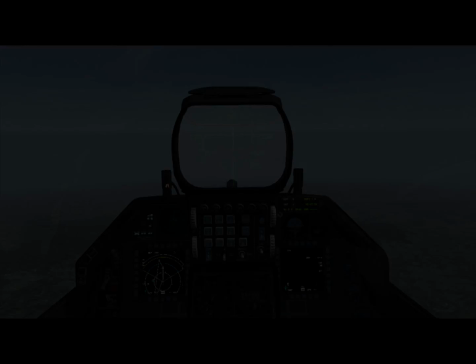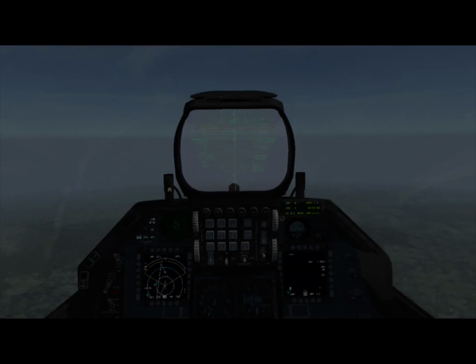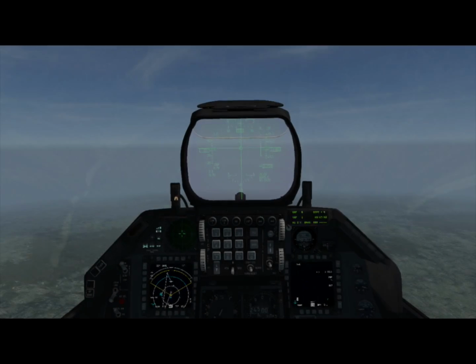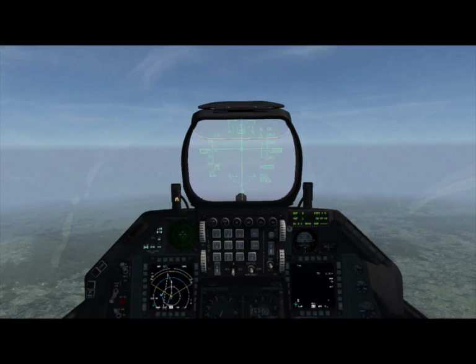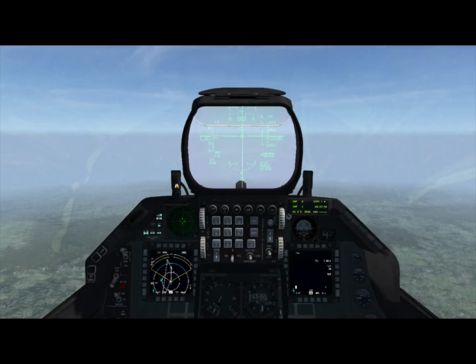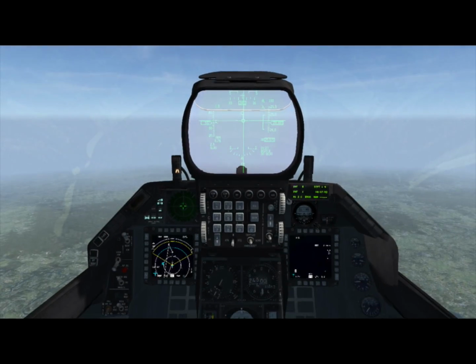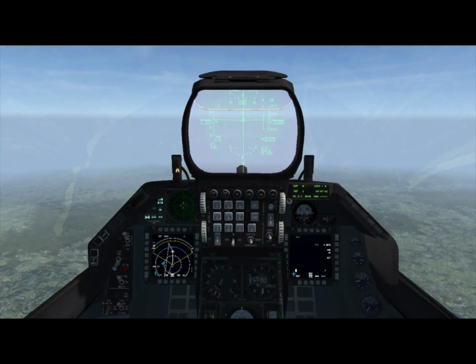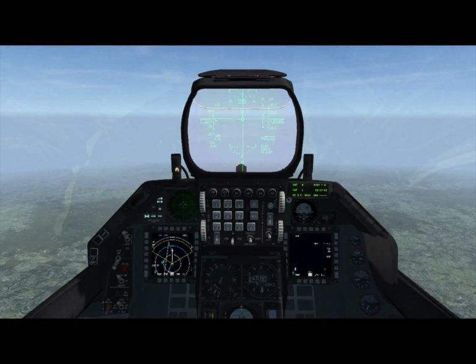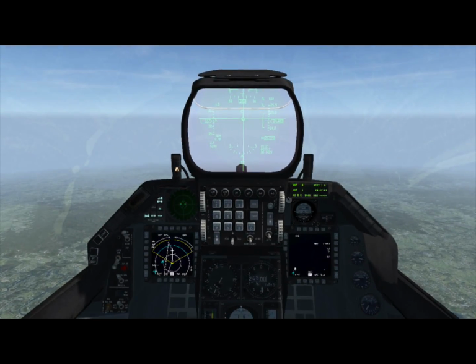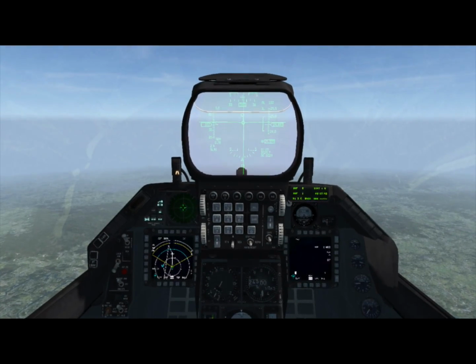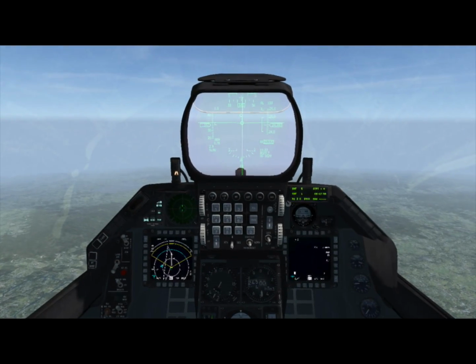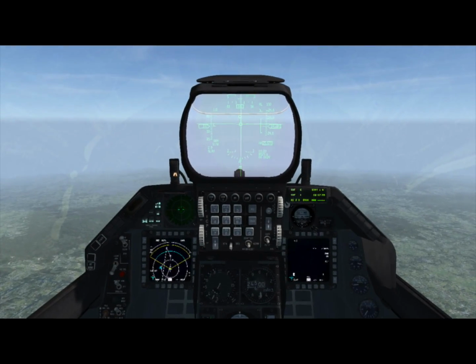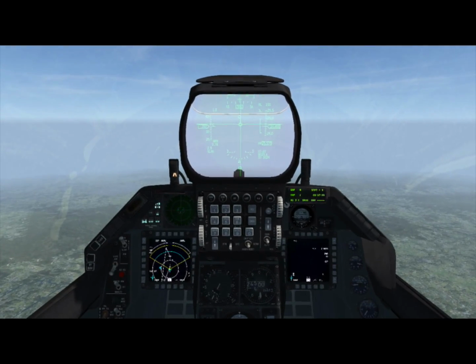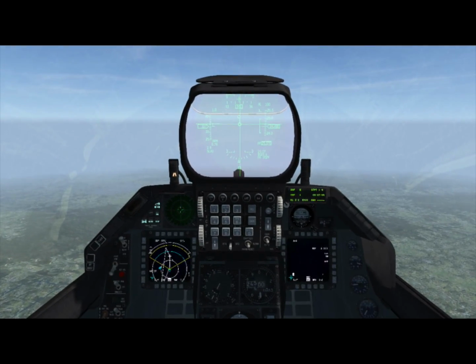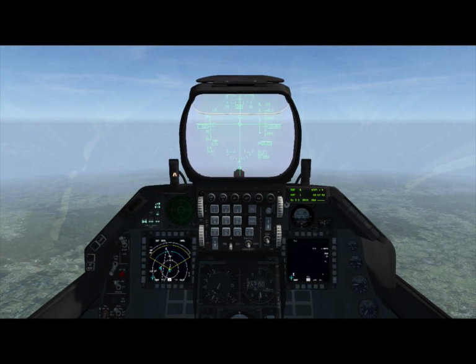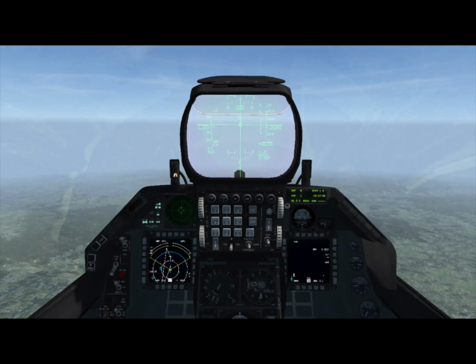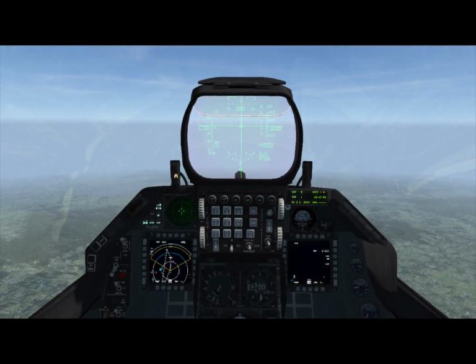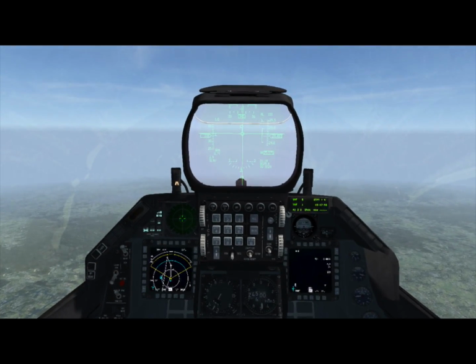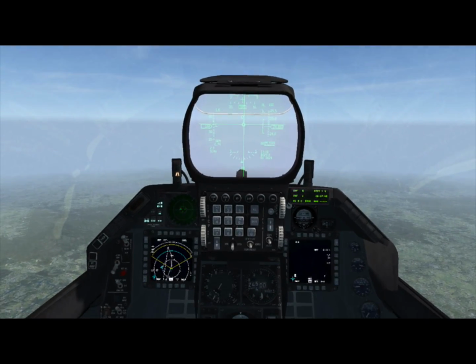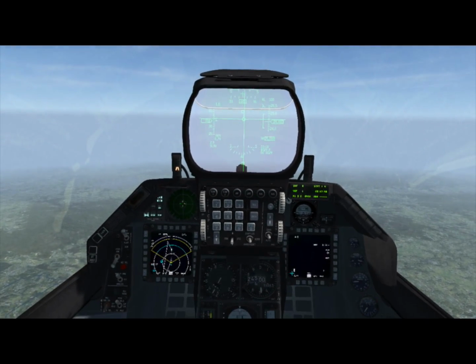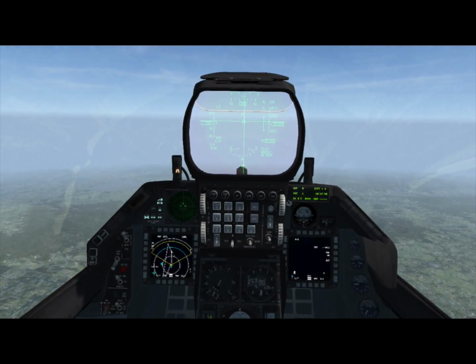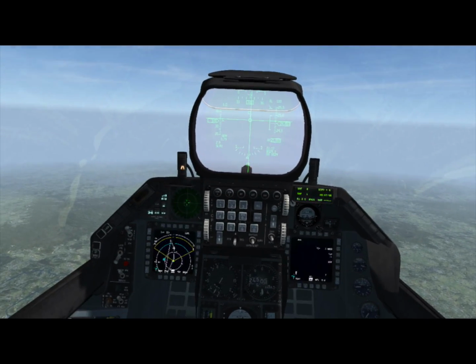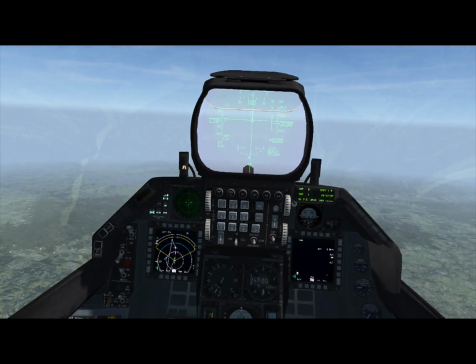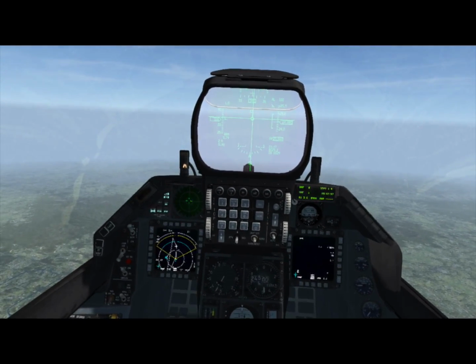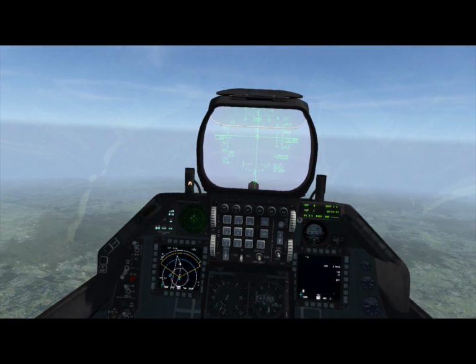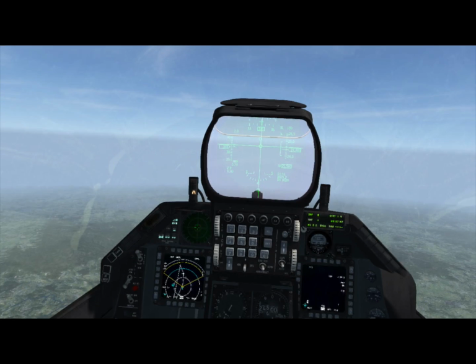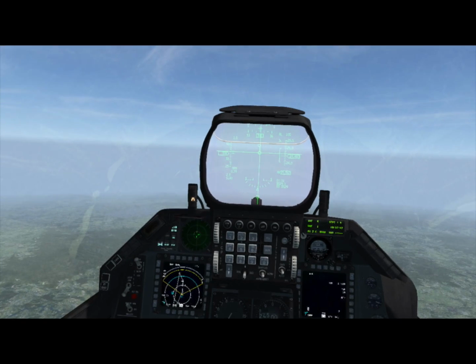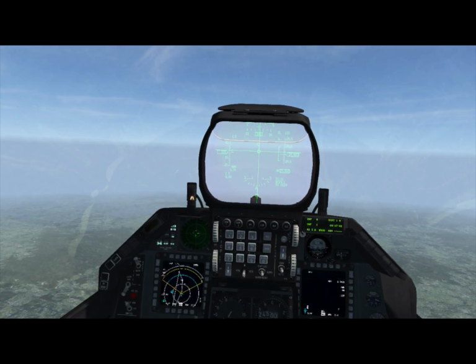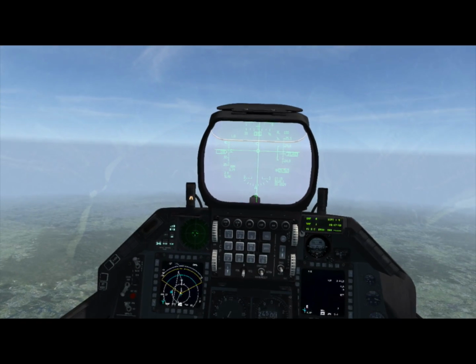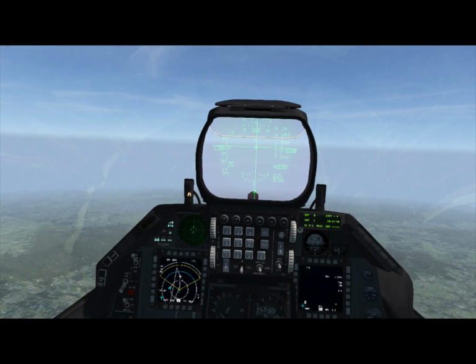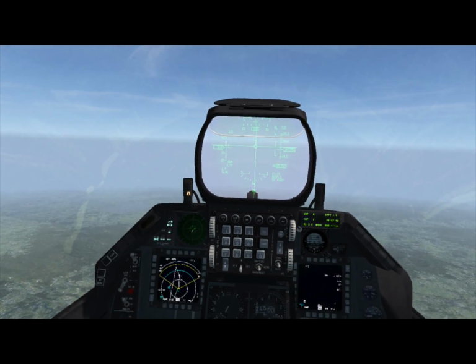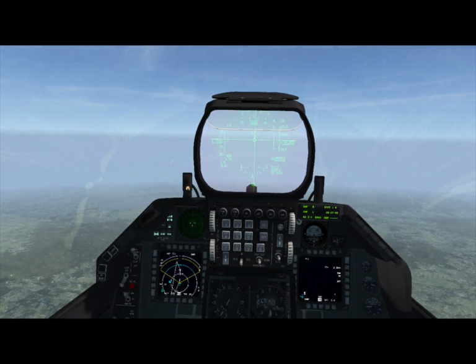Hey folks, Stretch here from the 72nd Virtual Fighter Wing, here to talk about man-in-the-loop weapons with BMS 4.33.